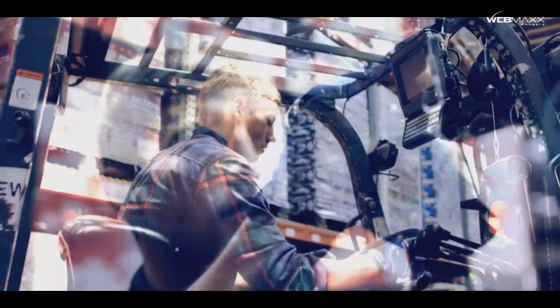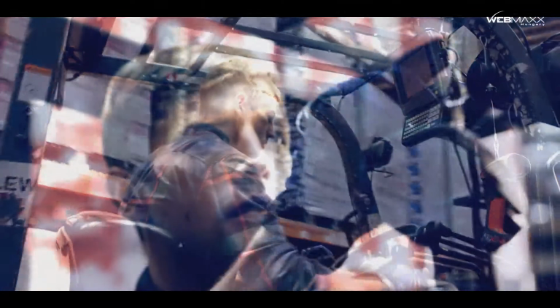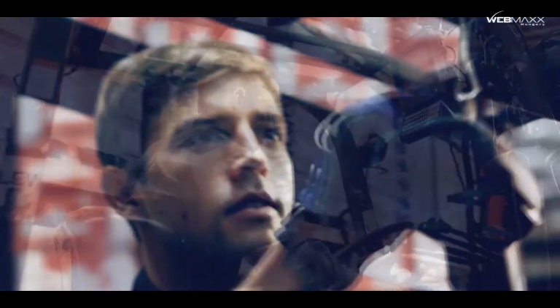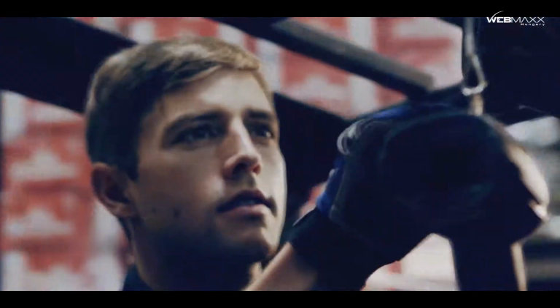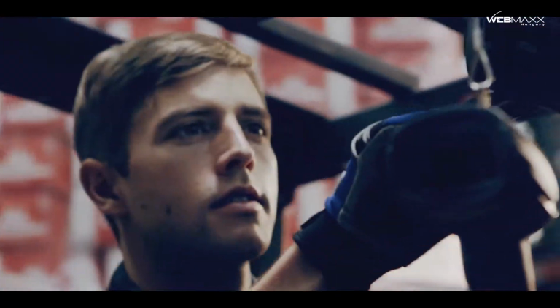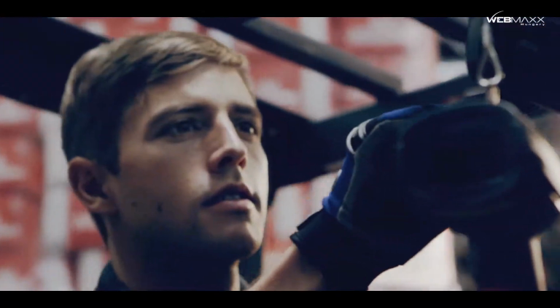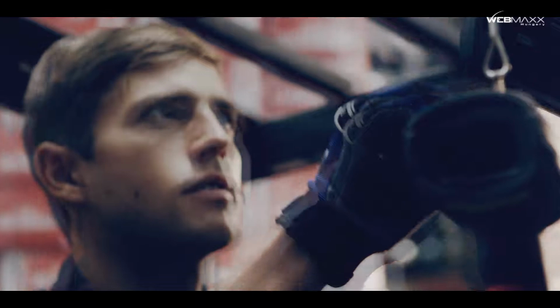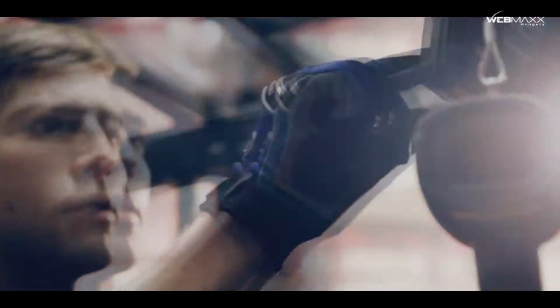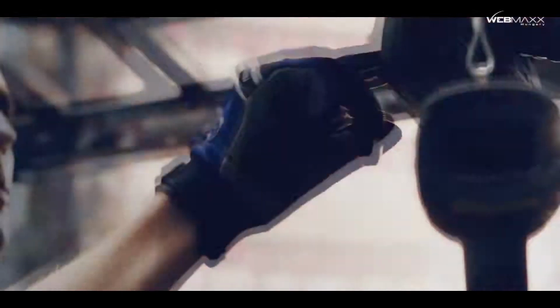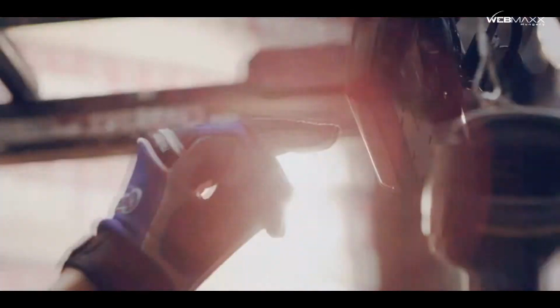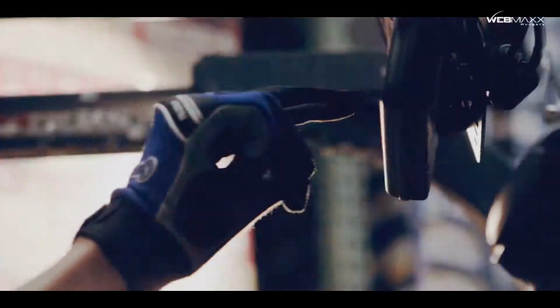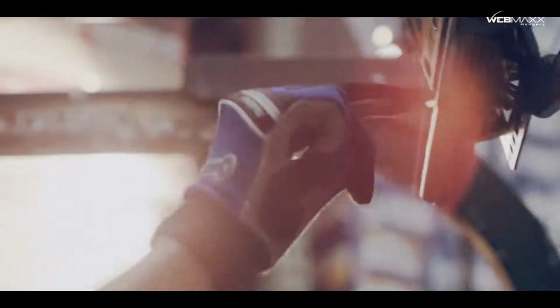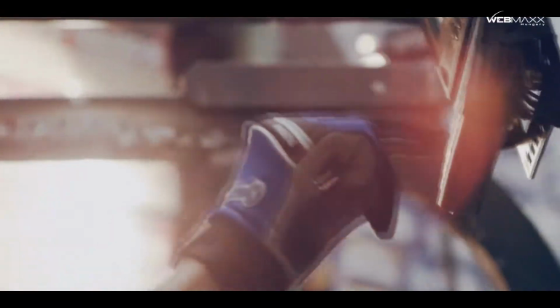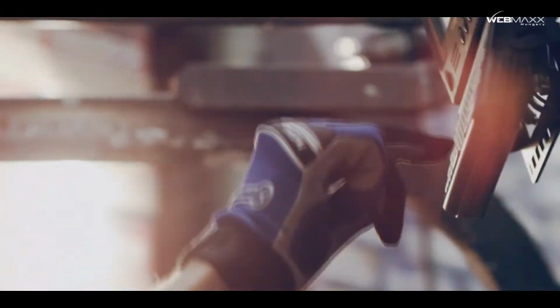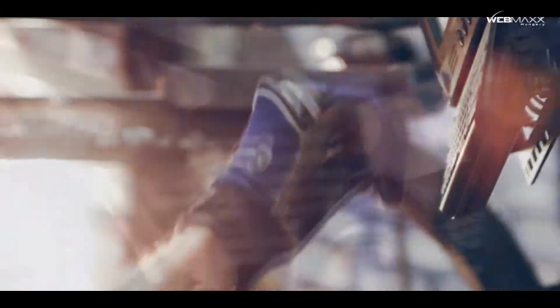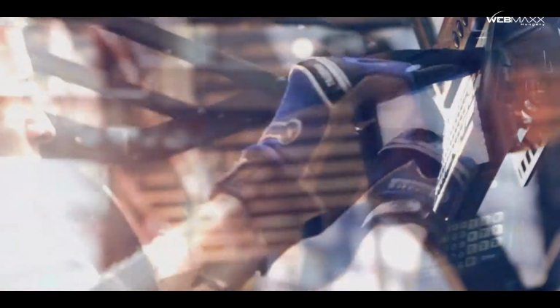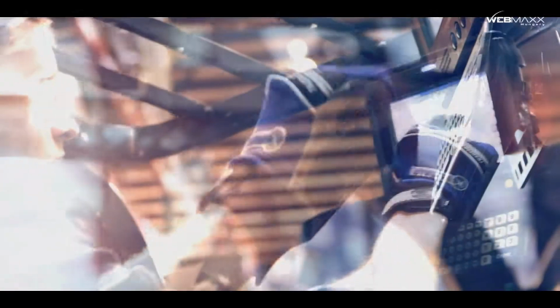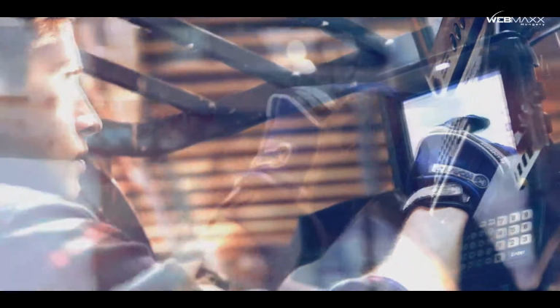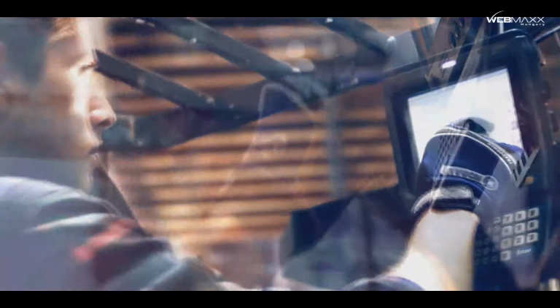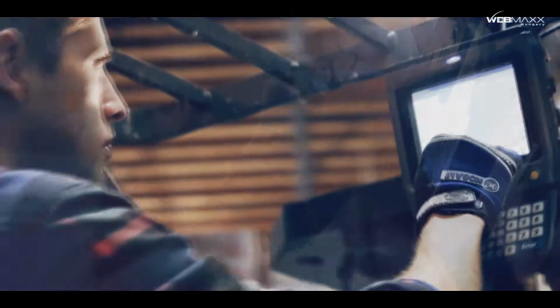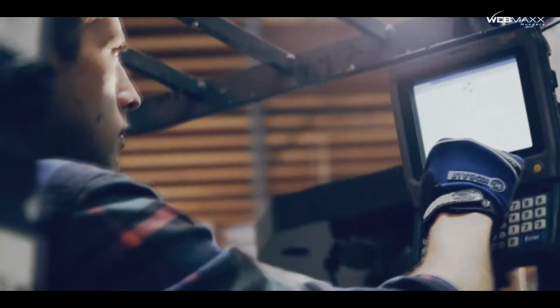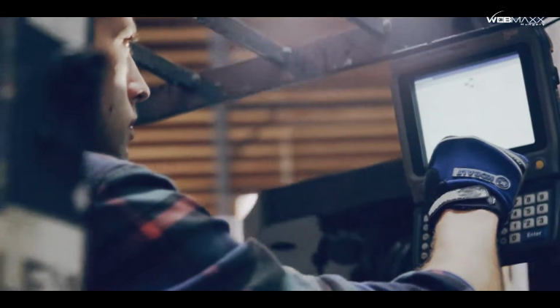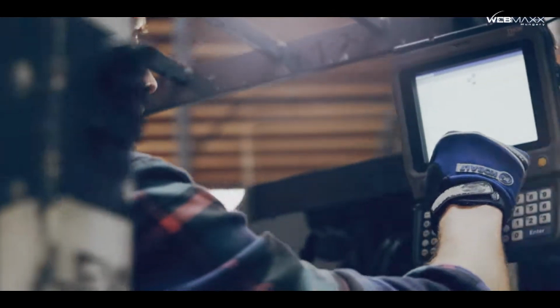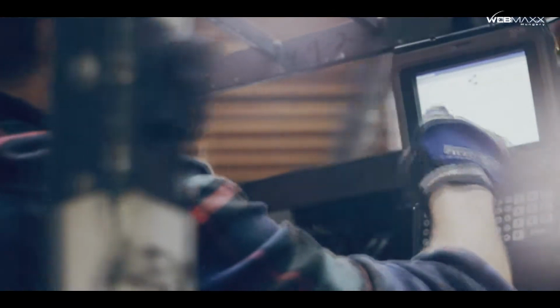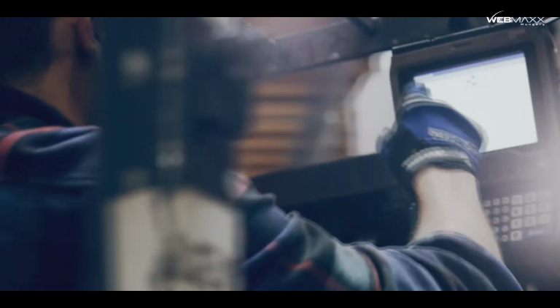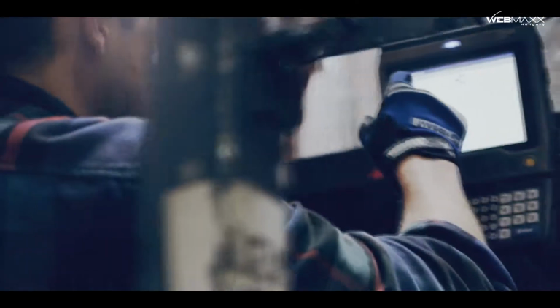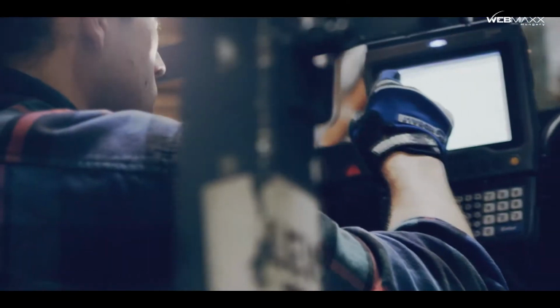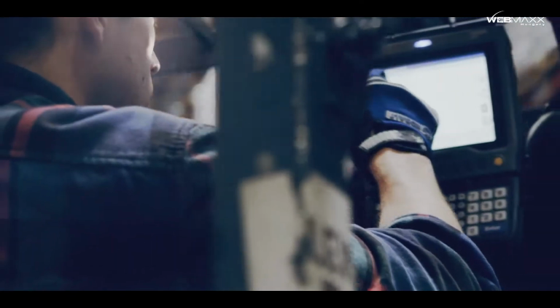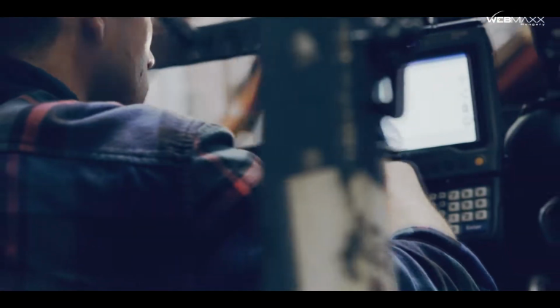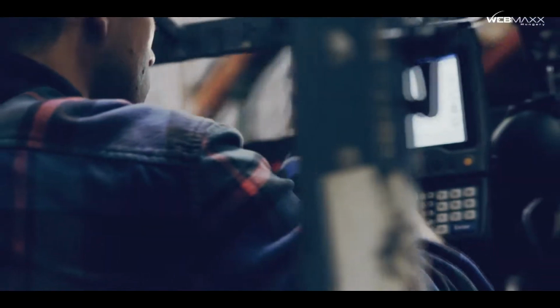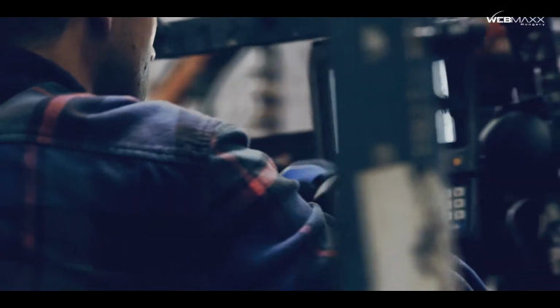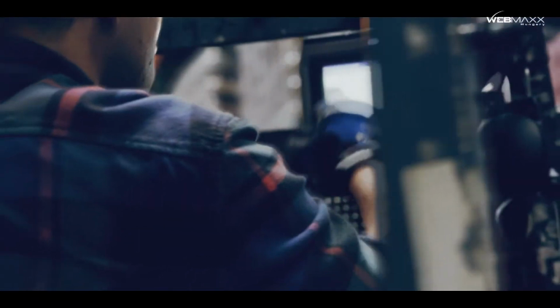Easily seen, within reach, but never in the way. That's Thor CV31.